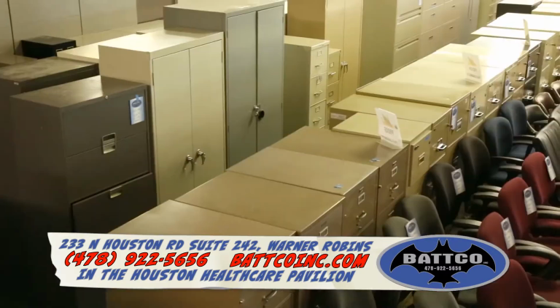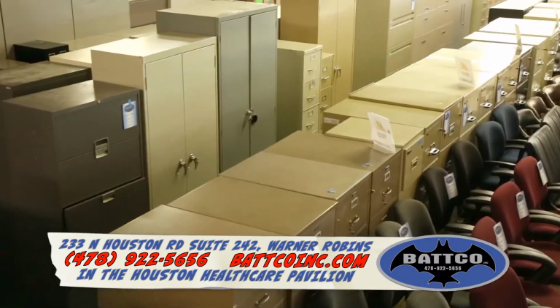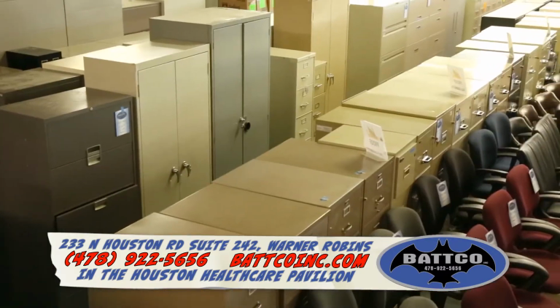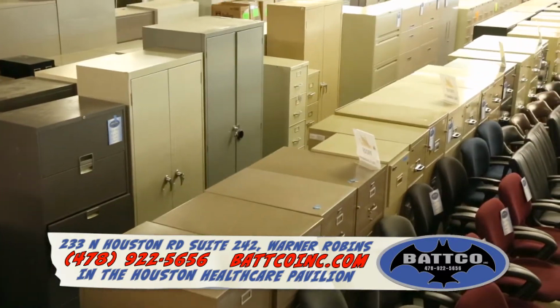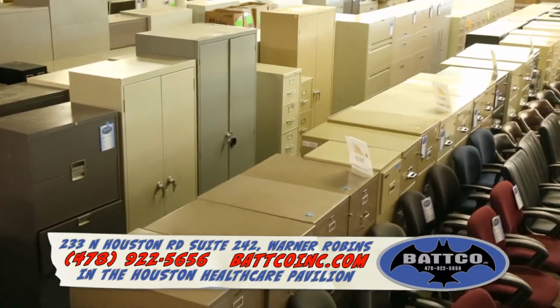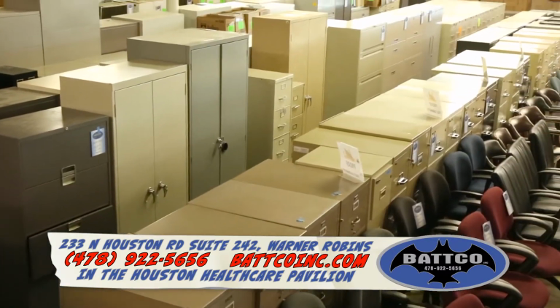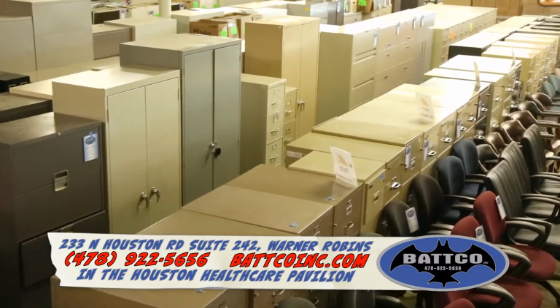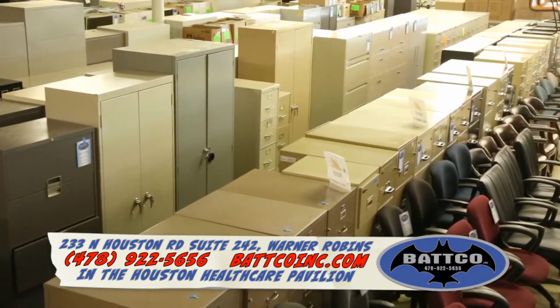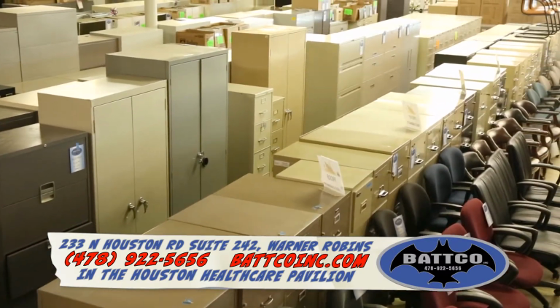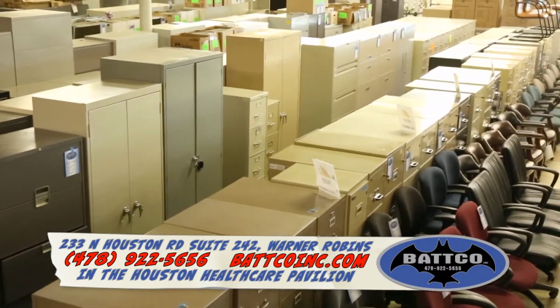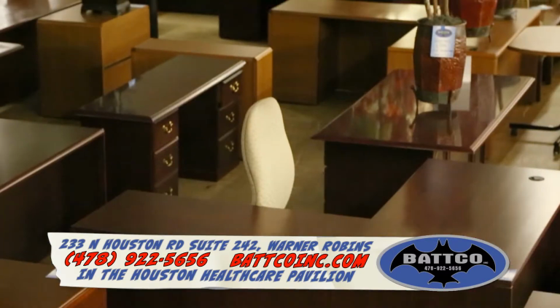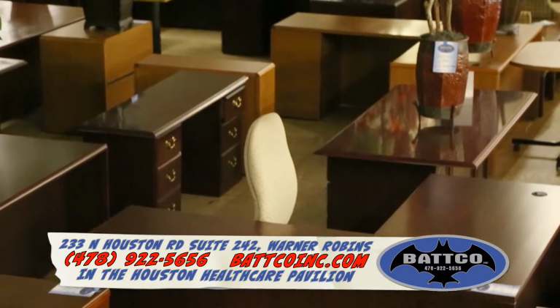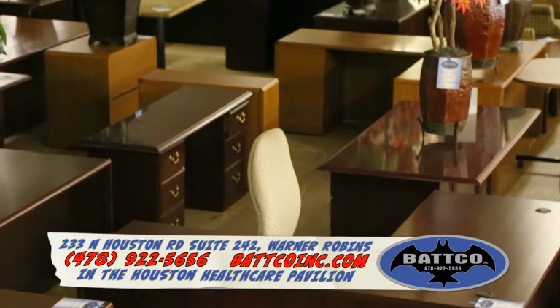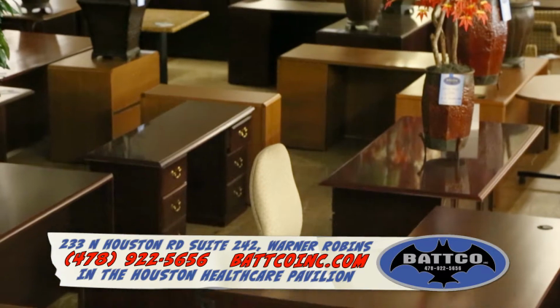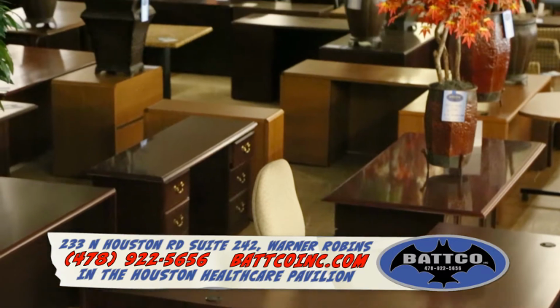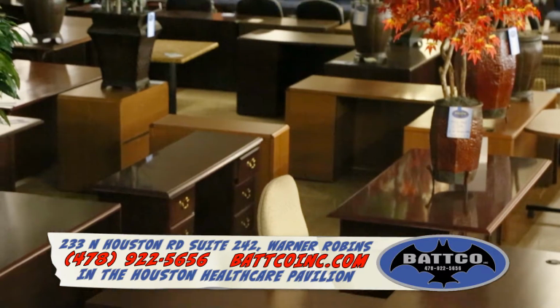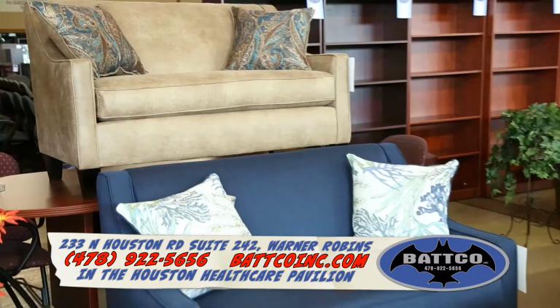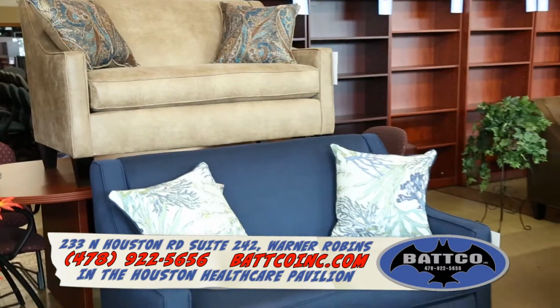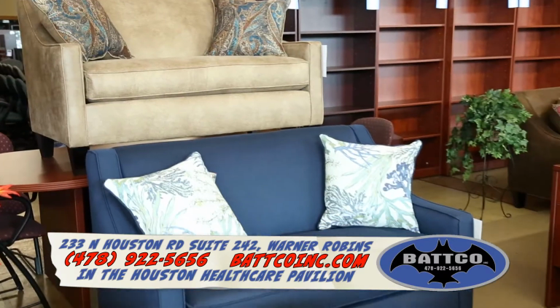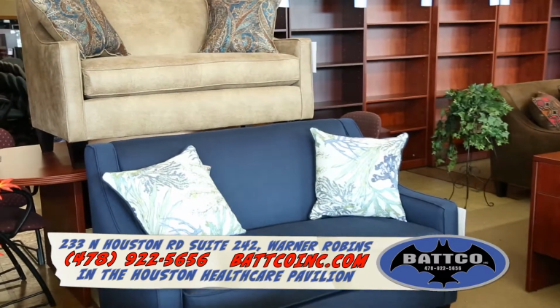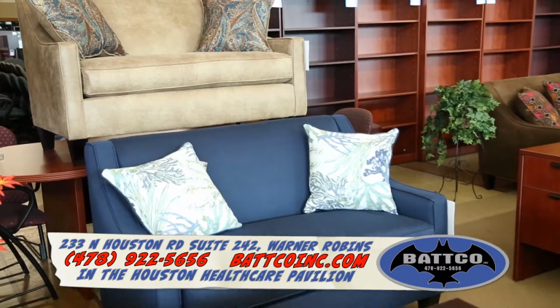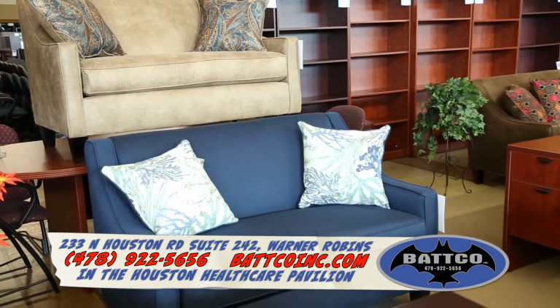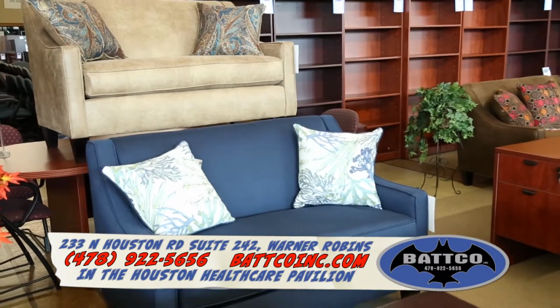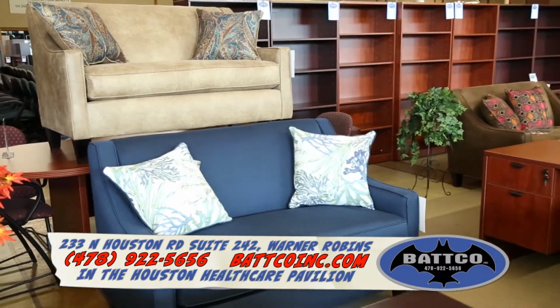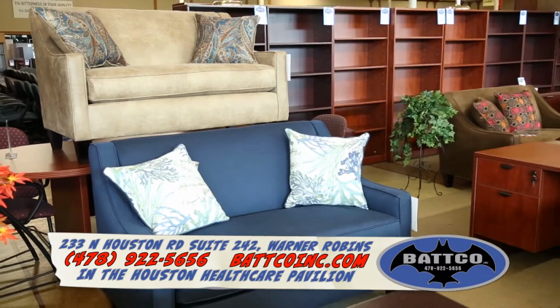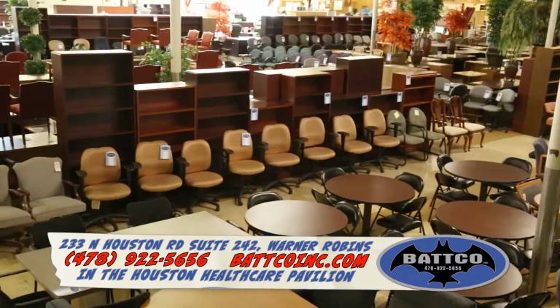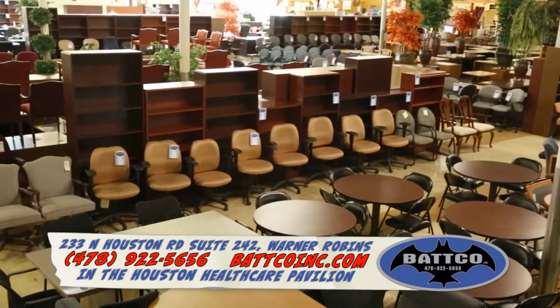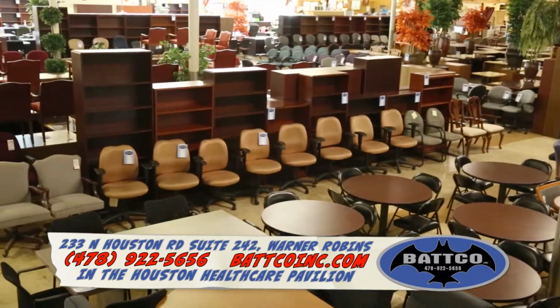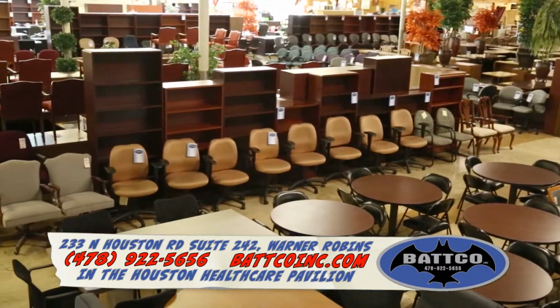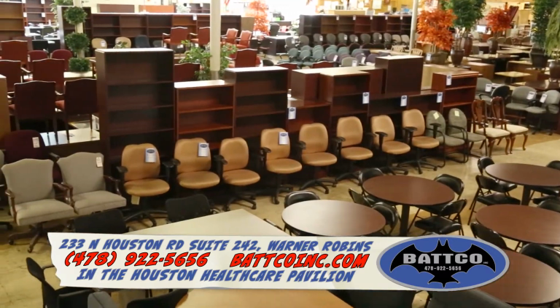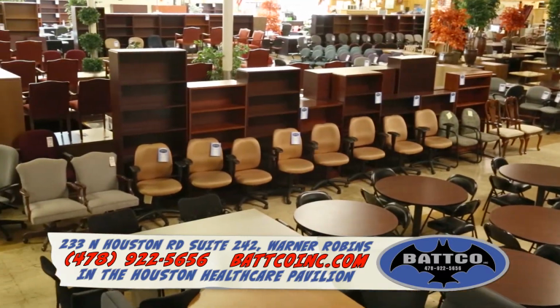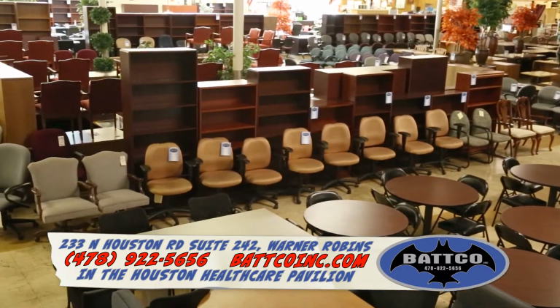We buy large quantities of used file cabinets, chairs, and desks from all over the country. We bring it back to Warner Robins to sell at drastically discounted prices.